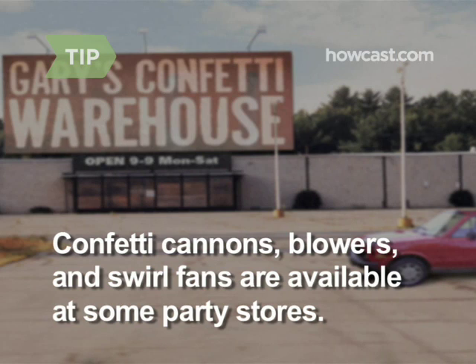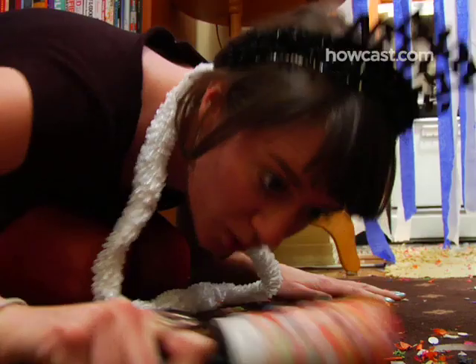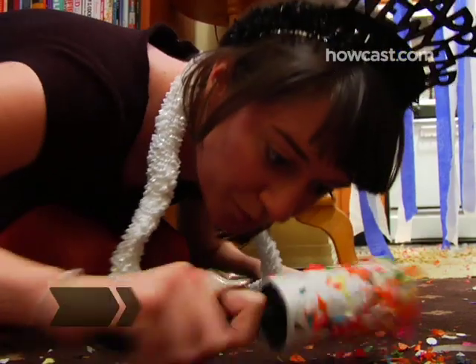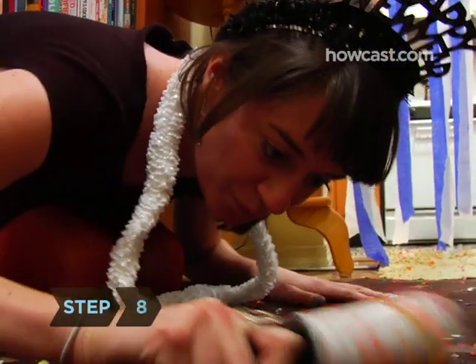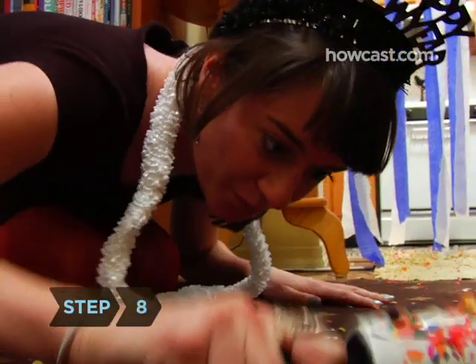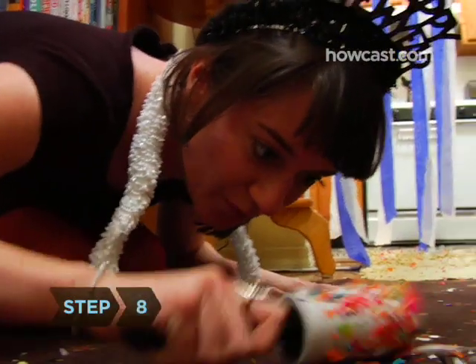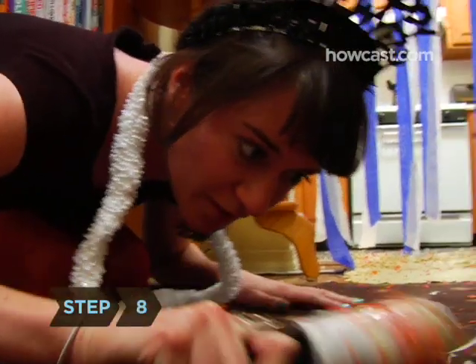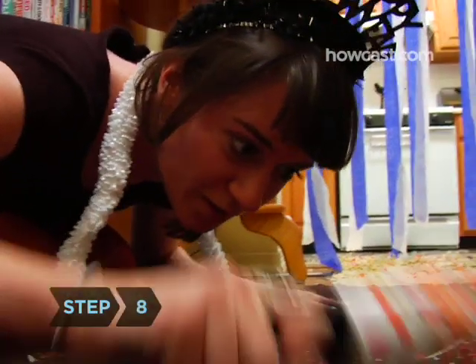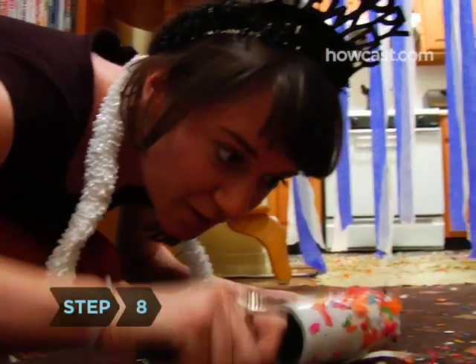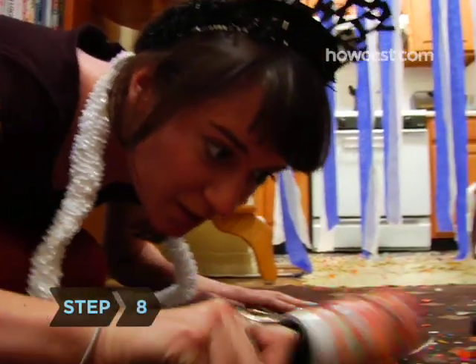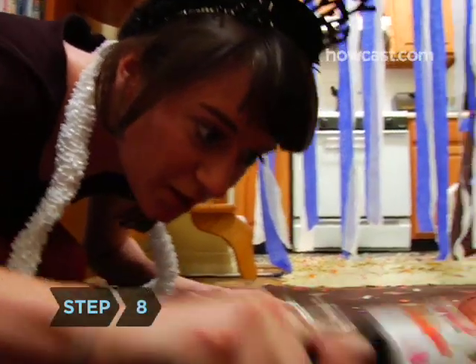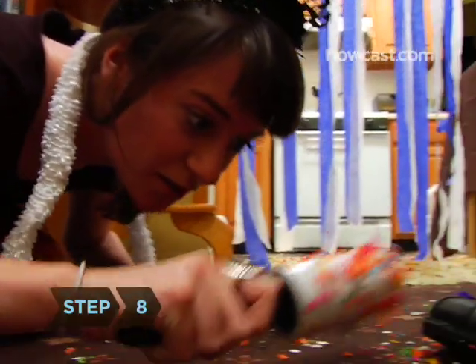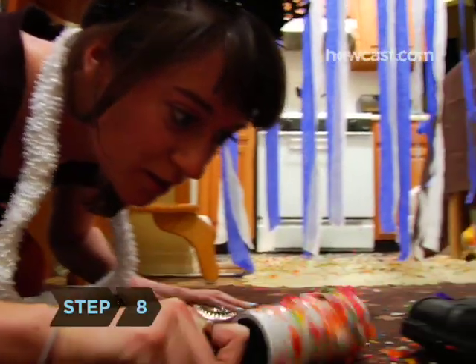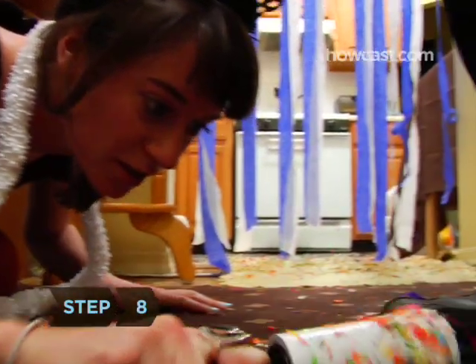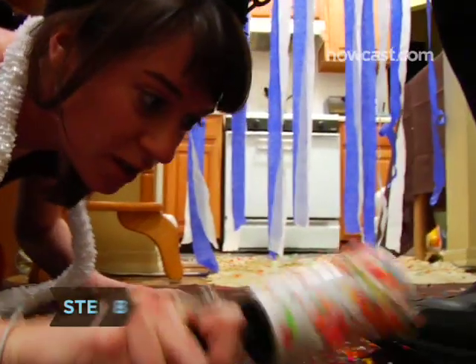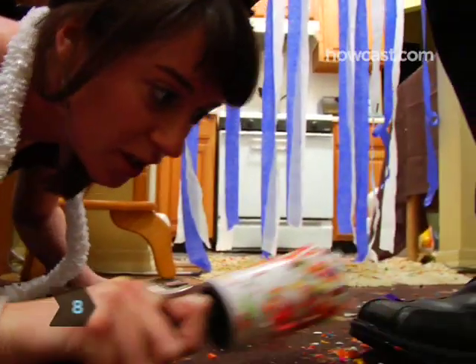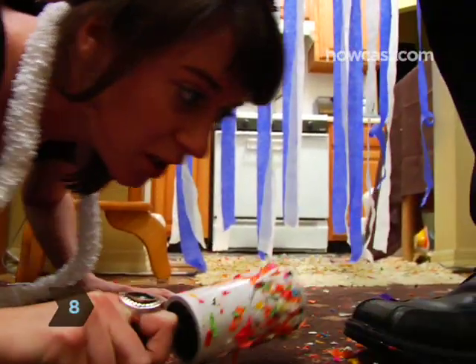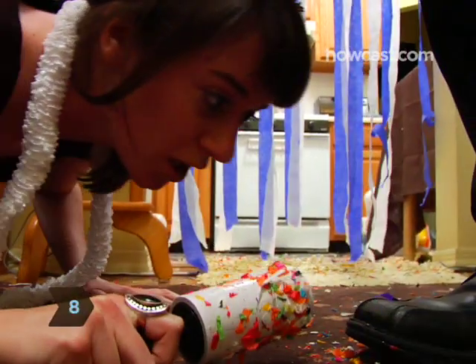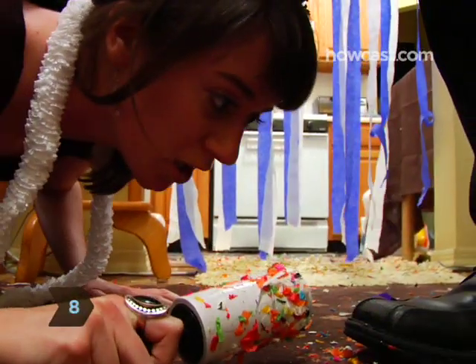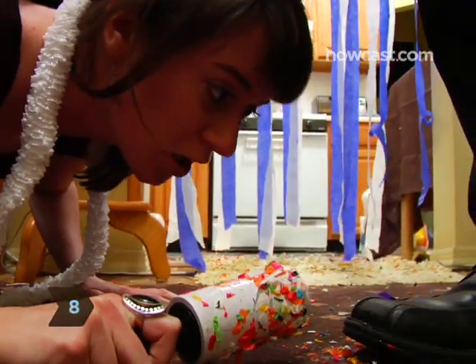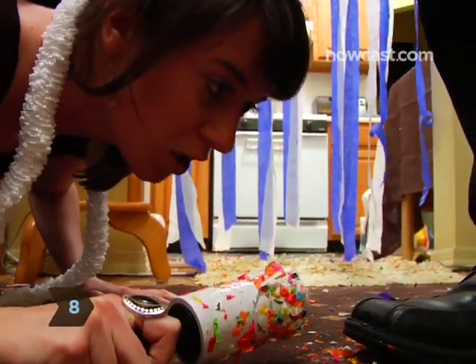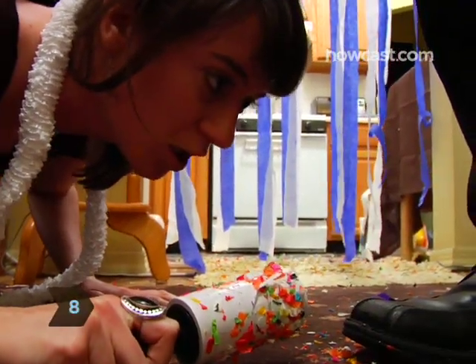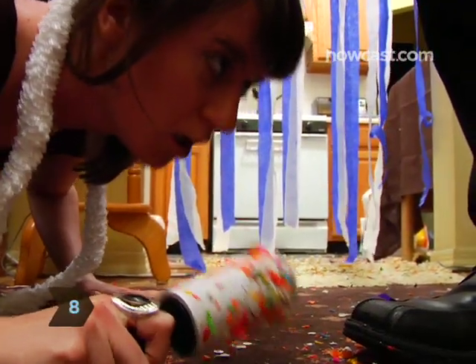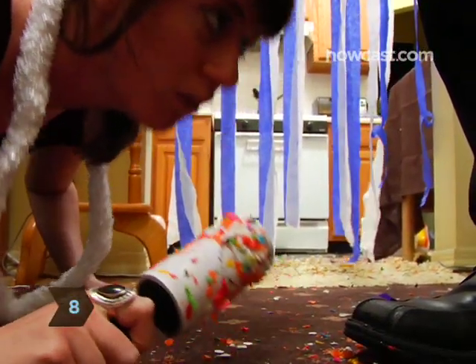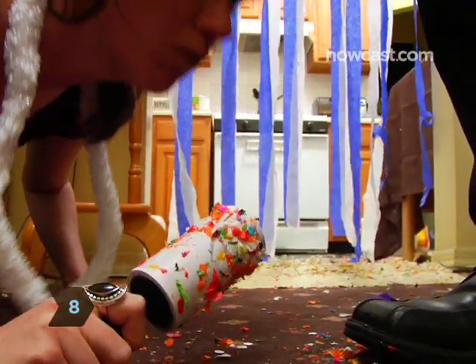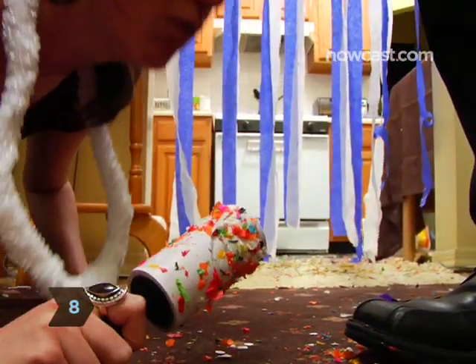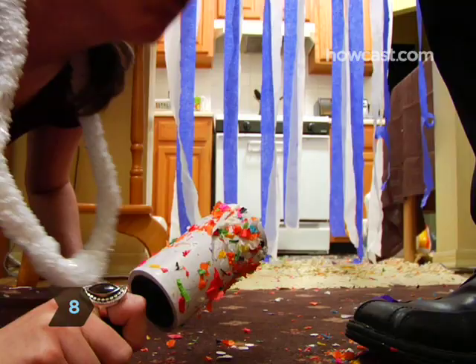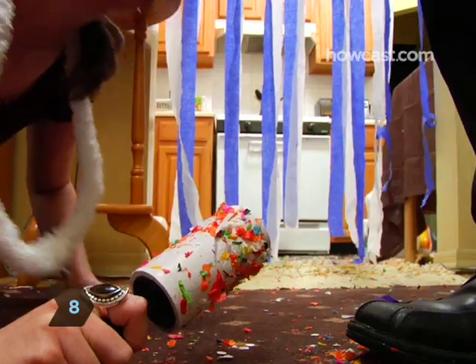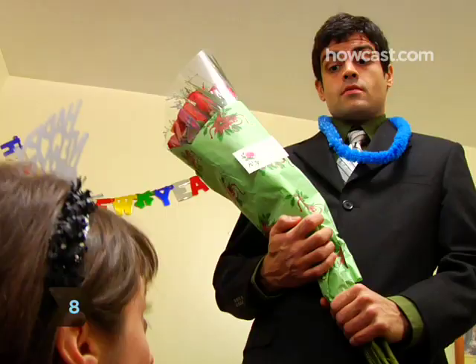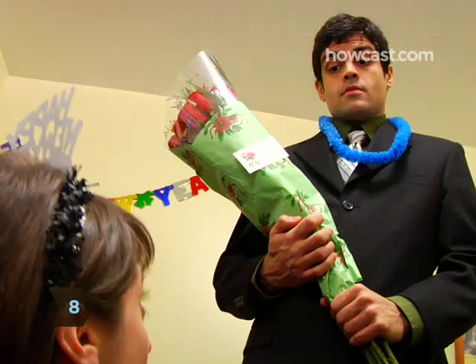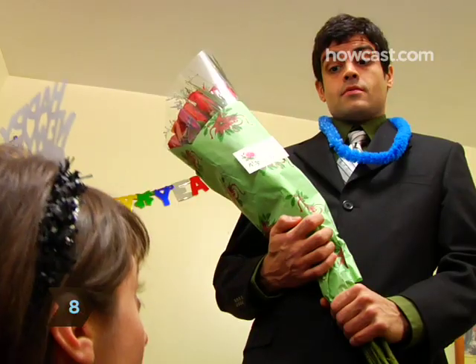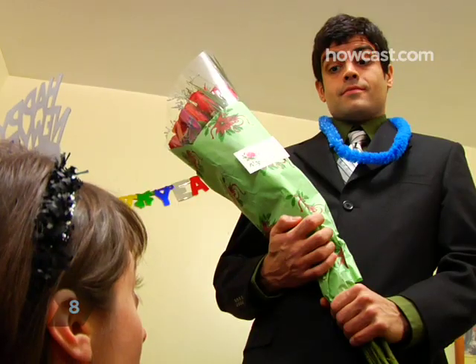Step 8. After vacuuming your floors, pick up any stubborn confetti with a lint roller.